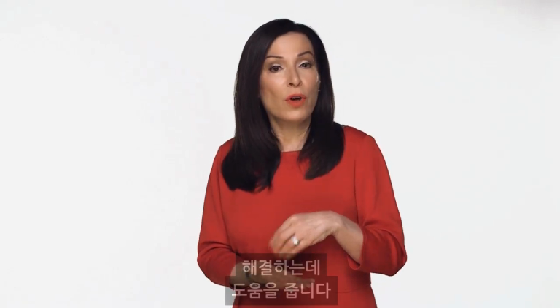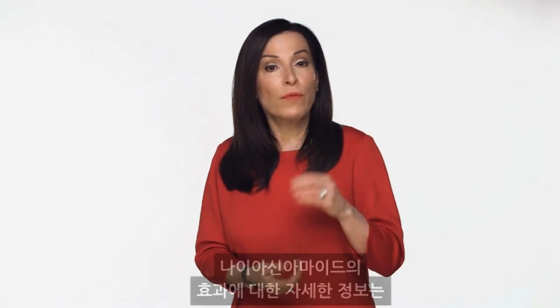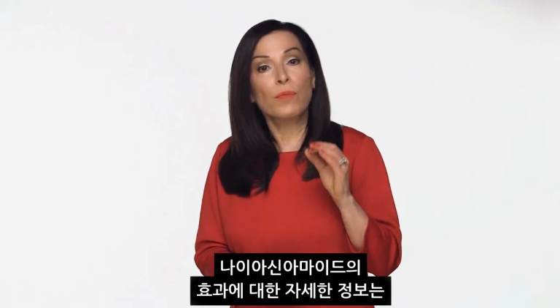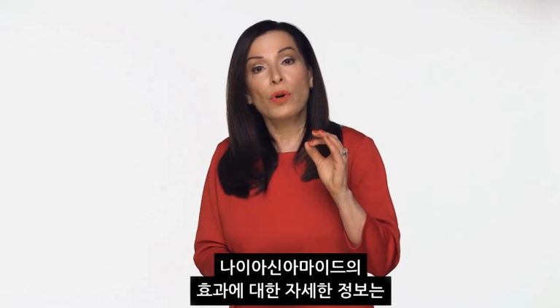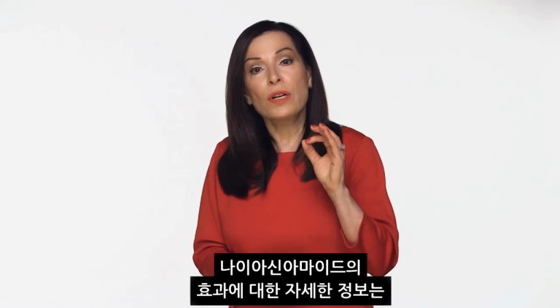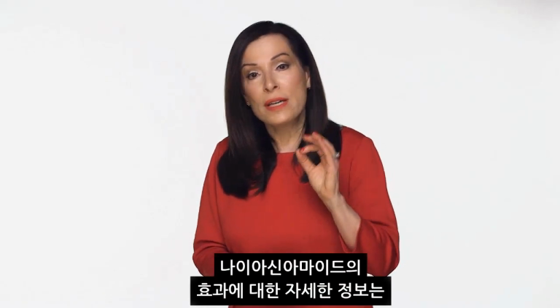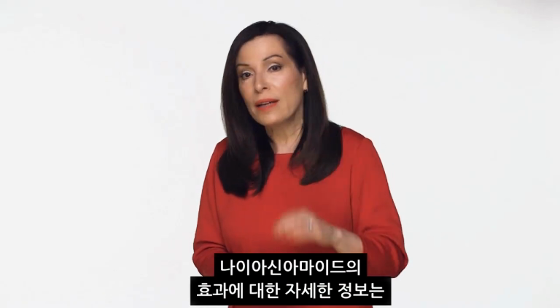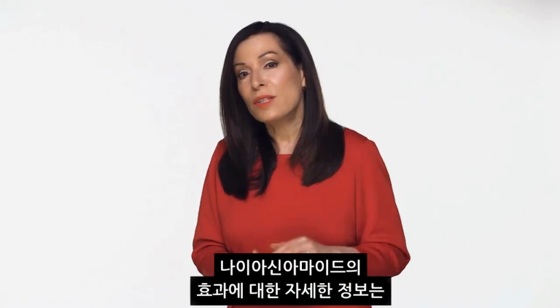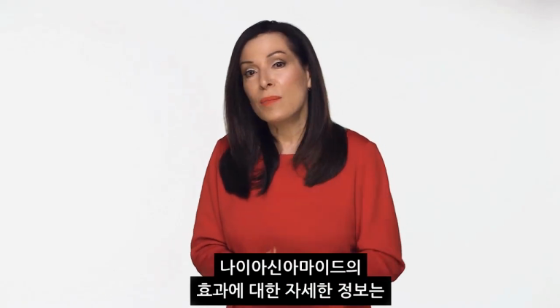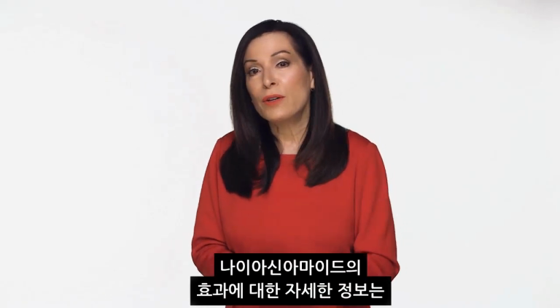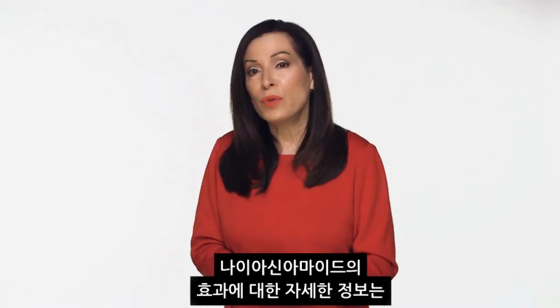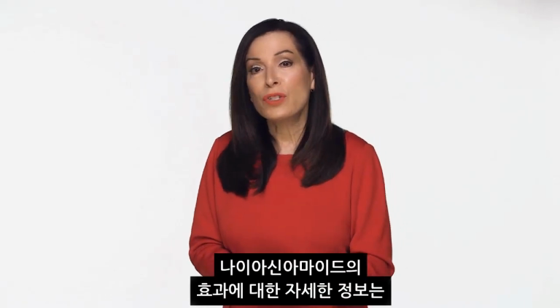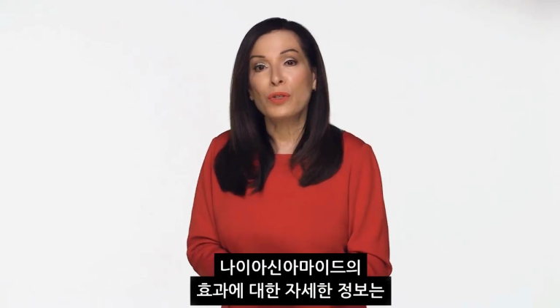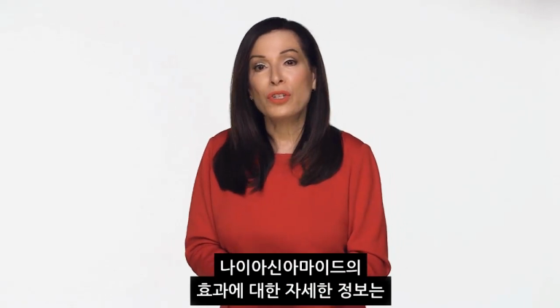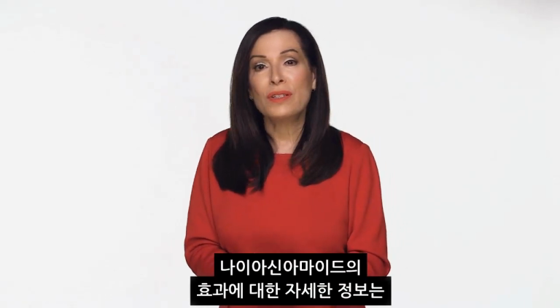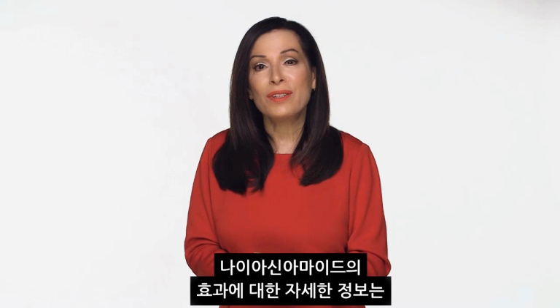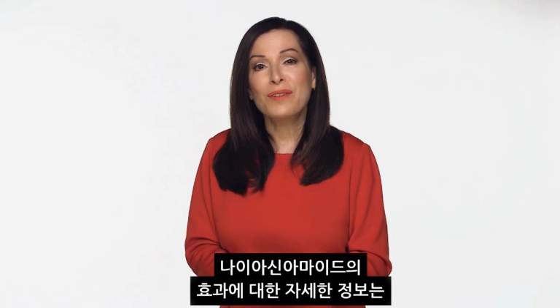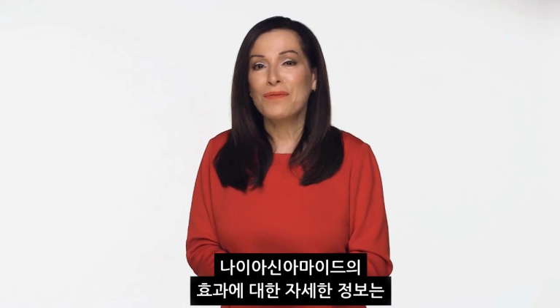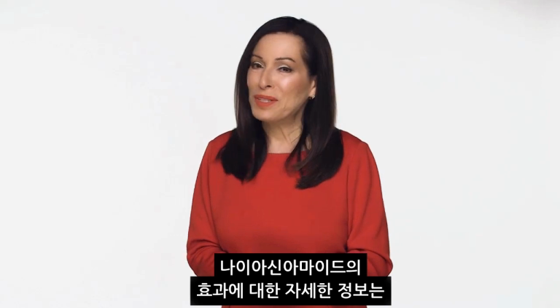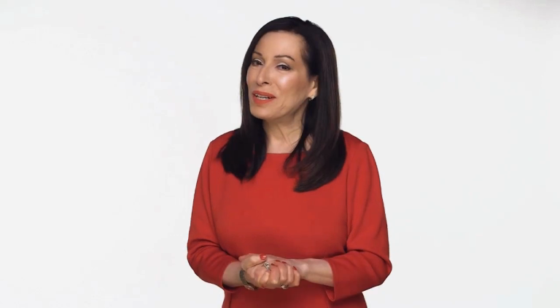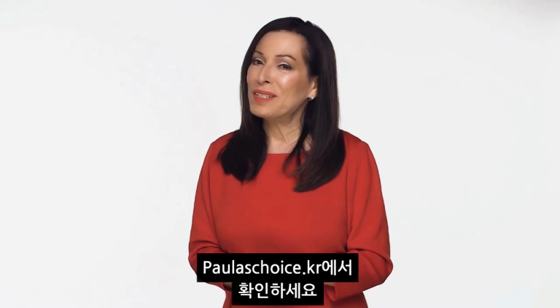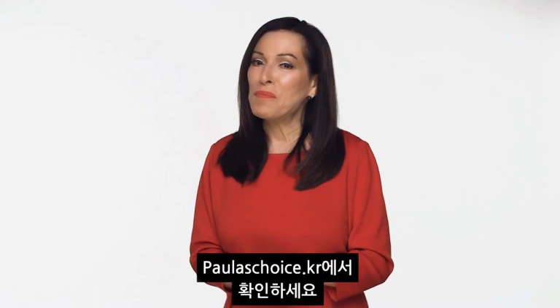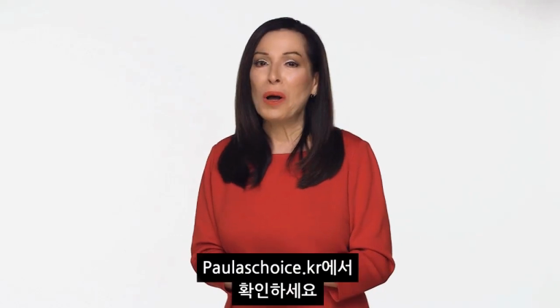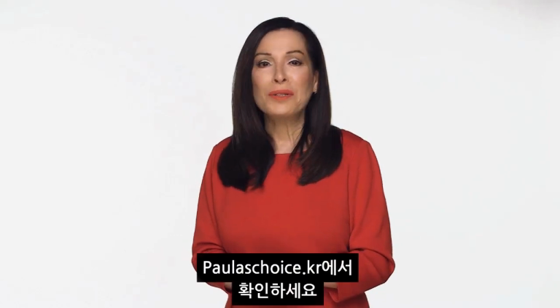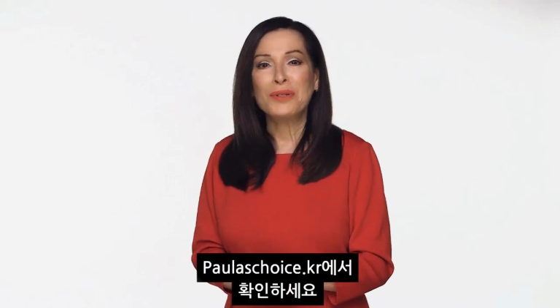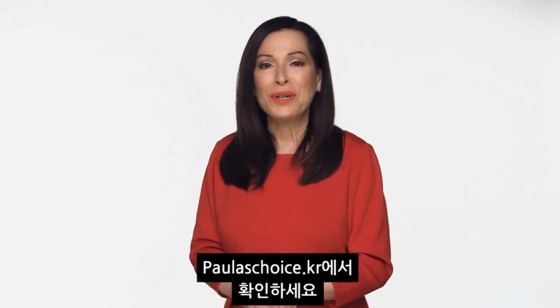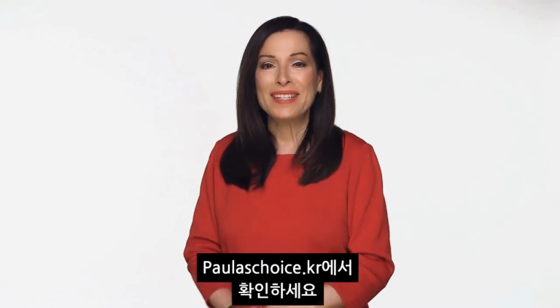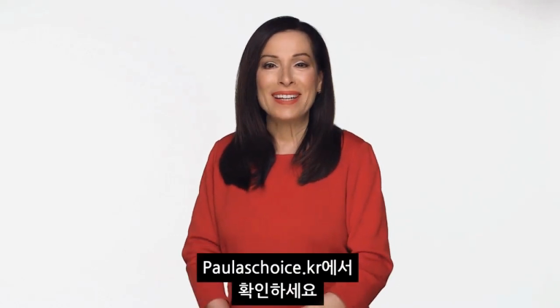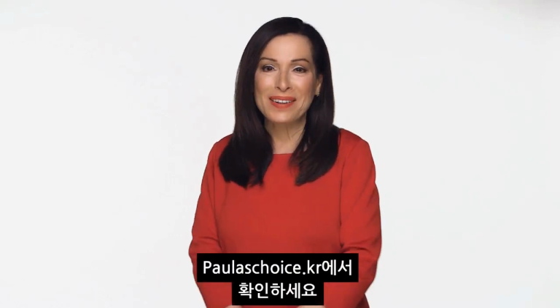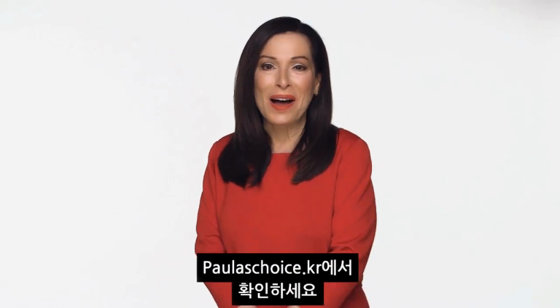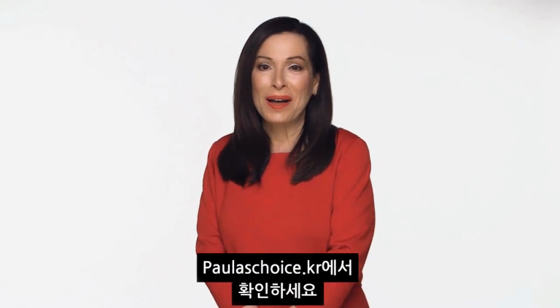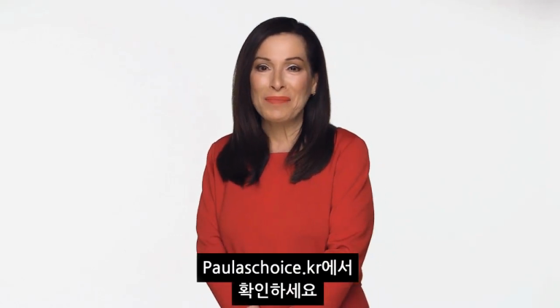For more Niacinamide-enriched solutions, visit us at paulaschoice.com.